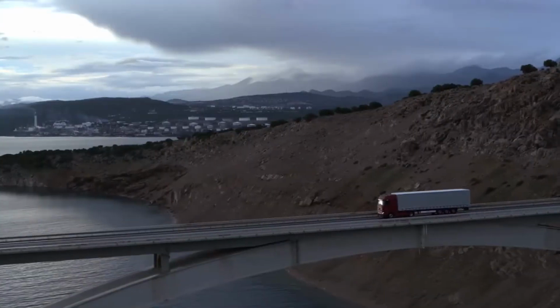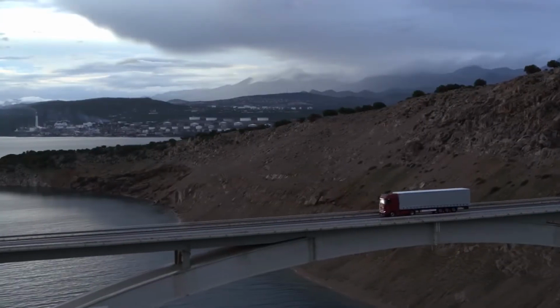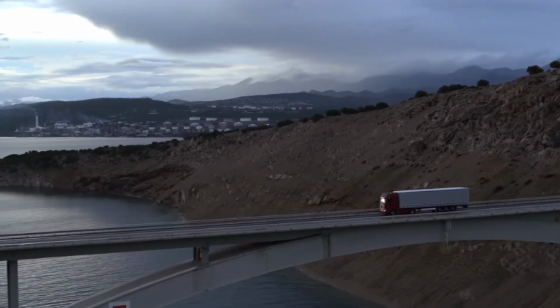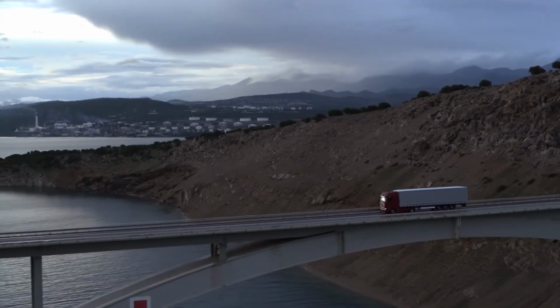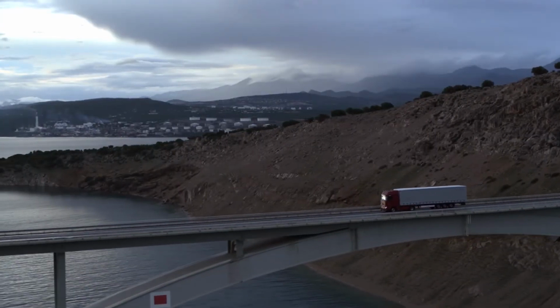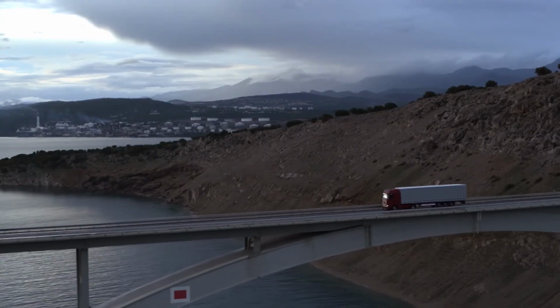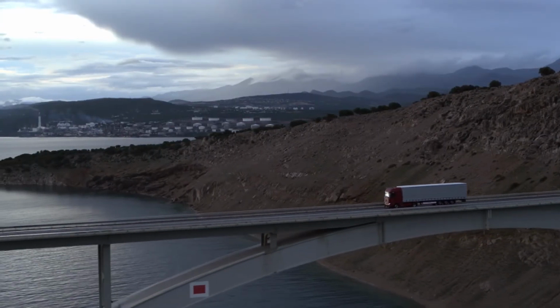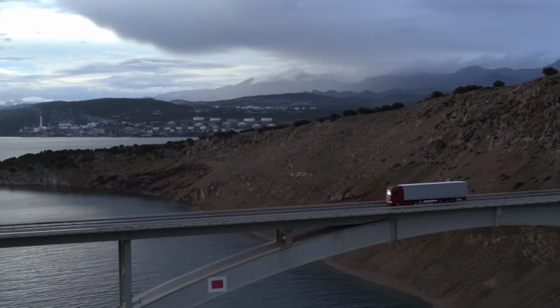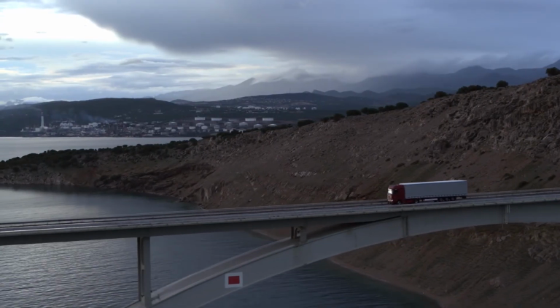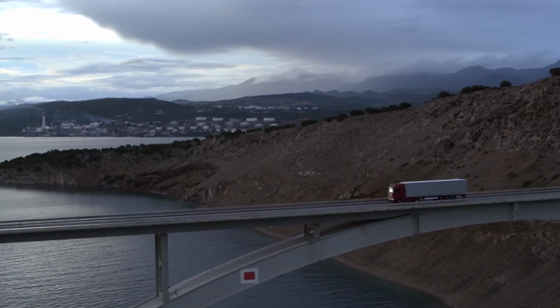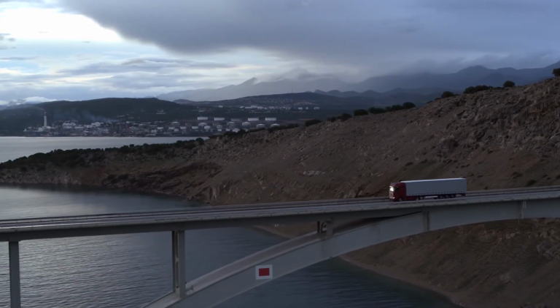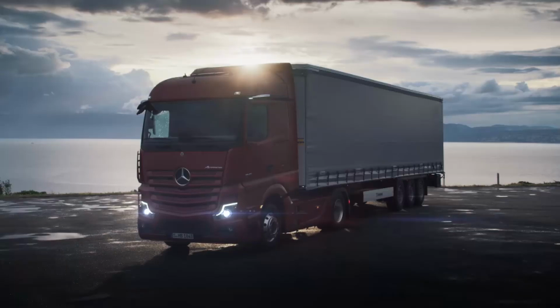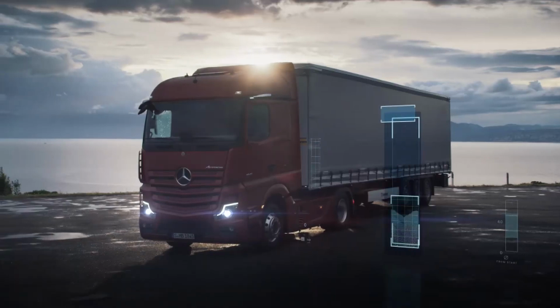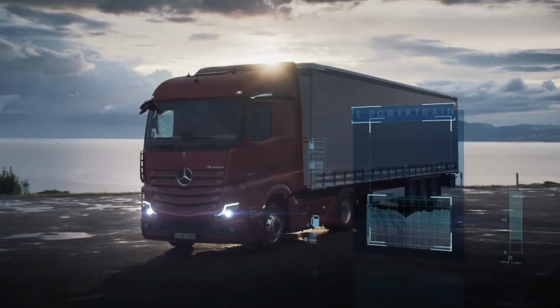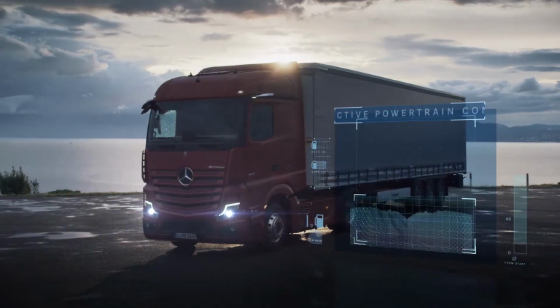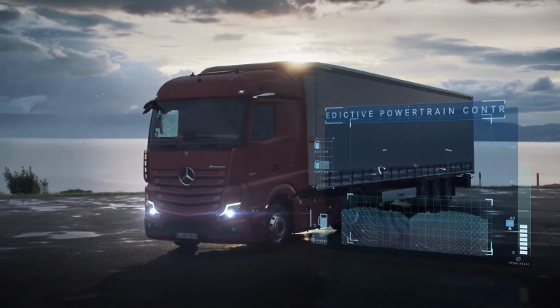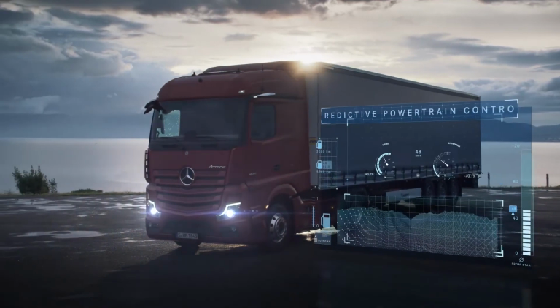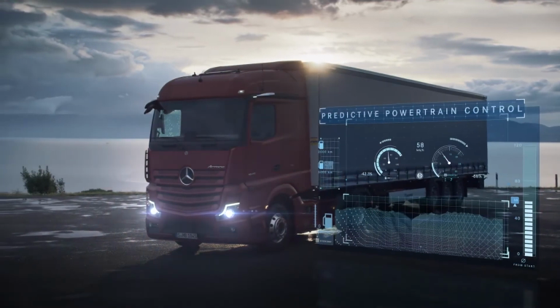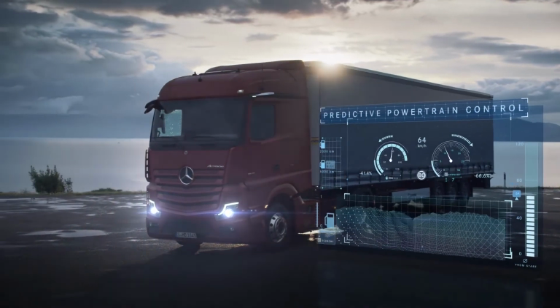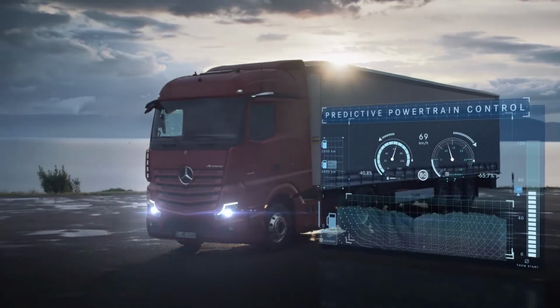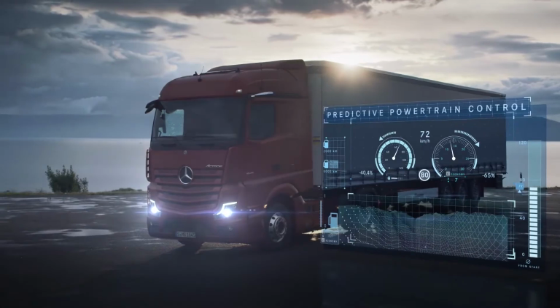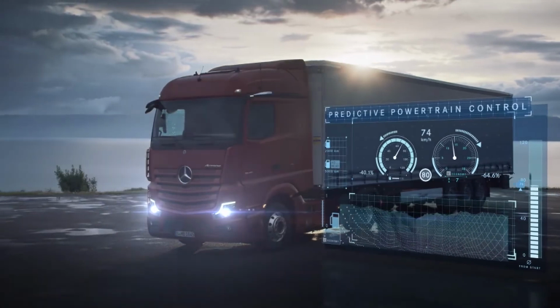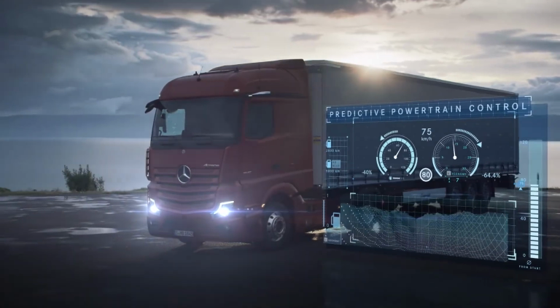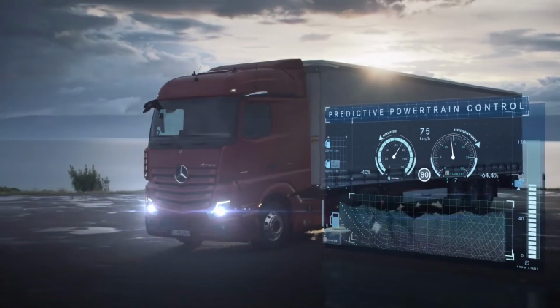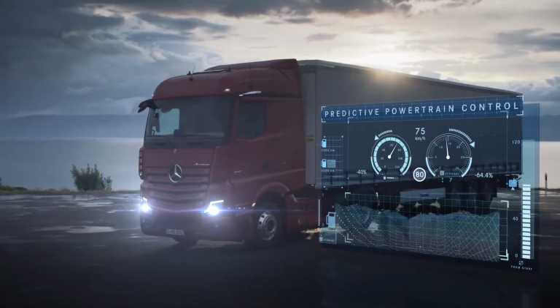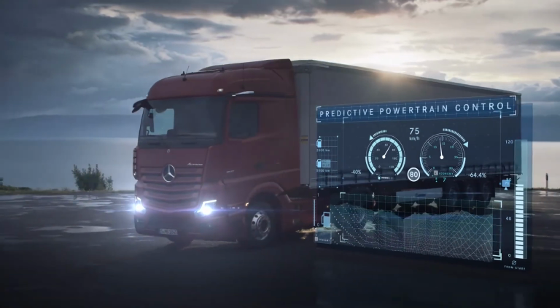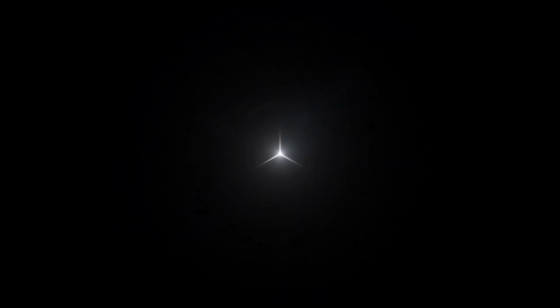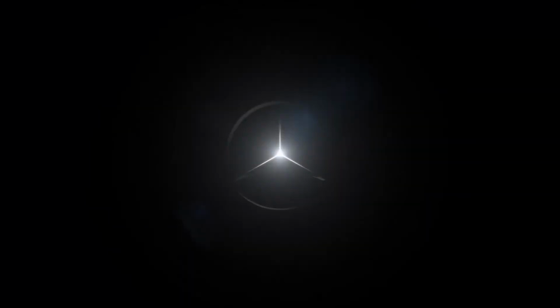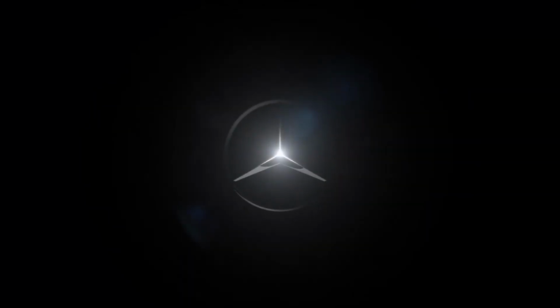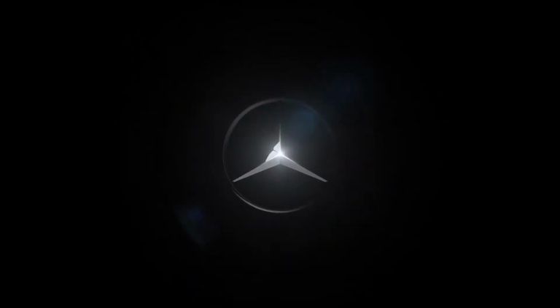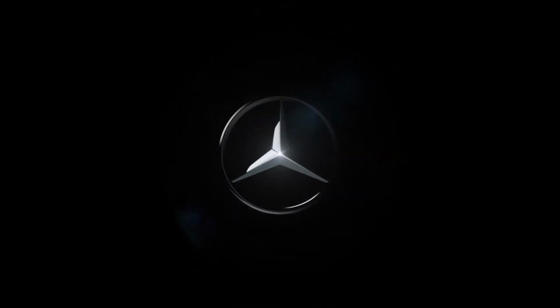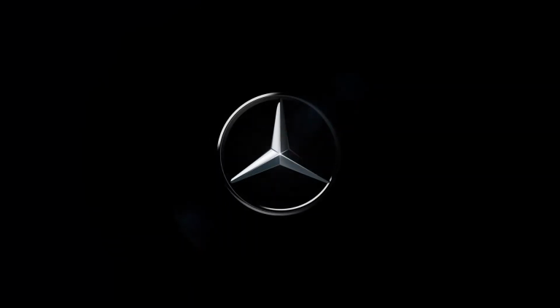Always one step ahead. Predictive Powertrain Control. Mercedes-Benz — Trucks you can trust.